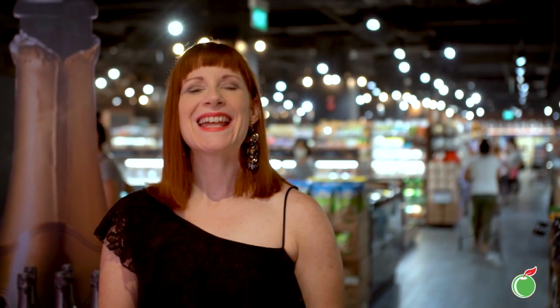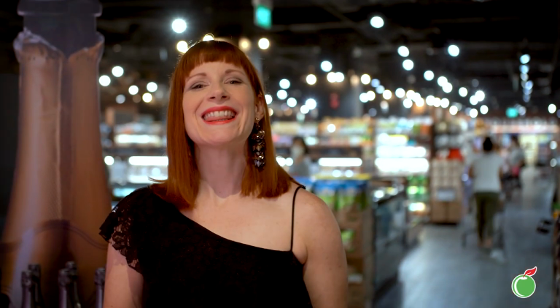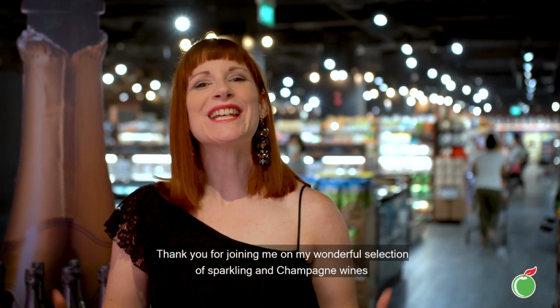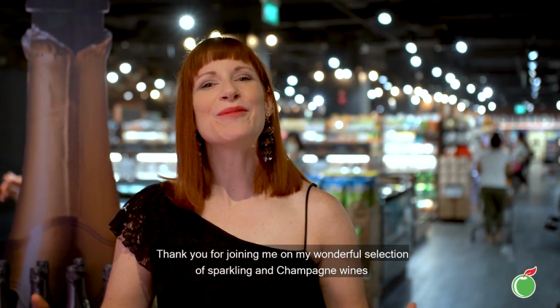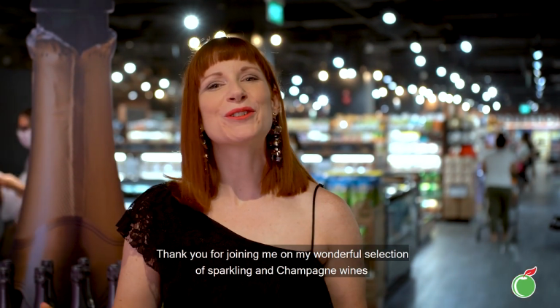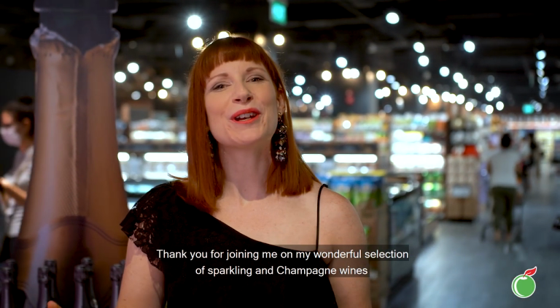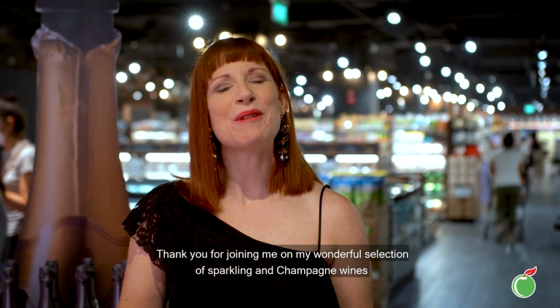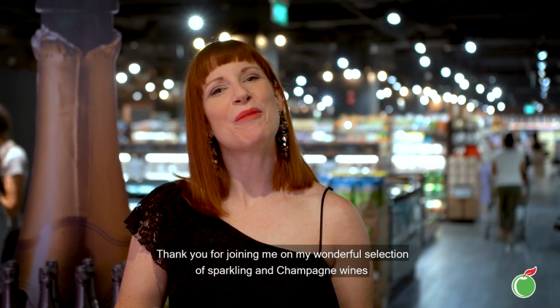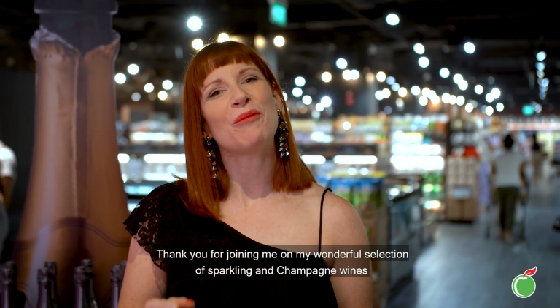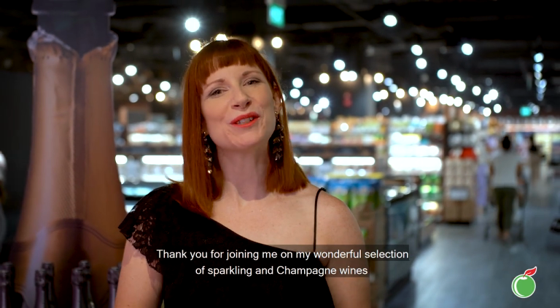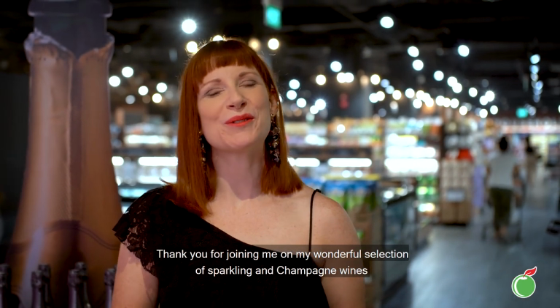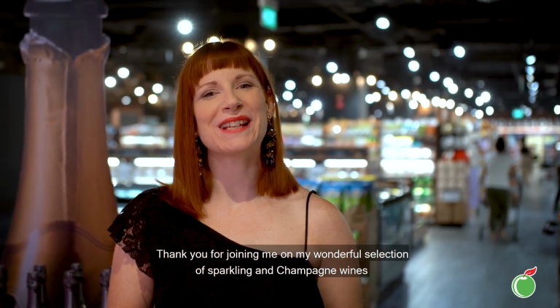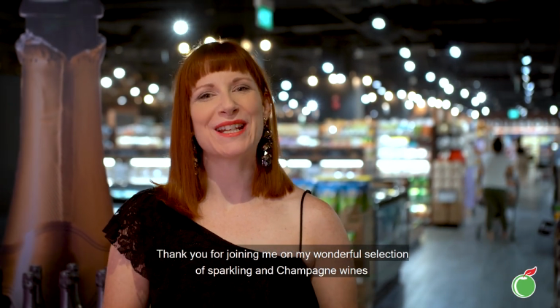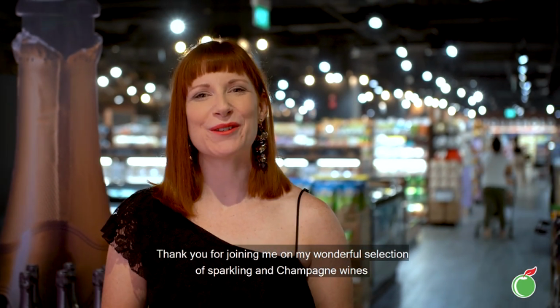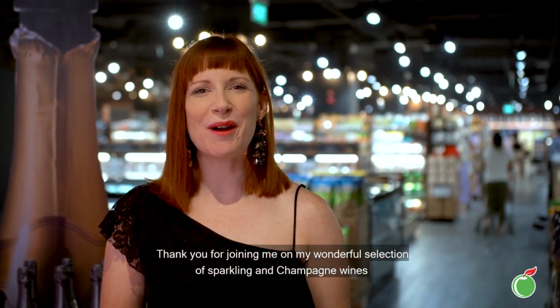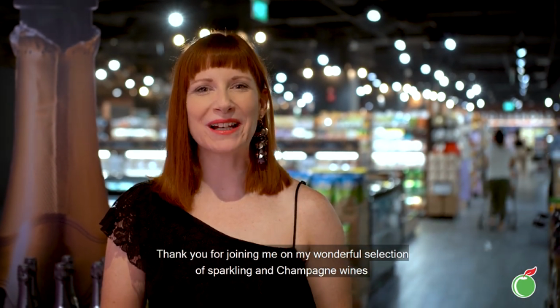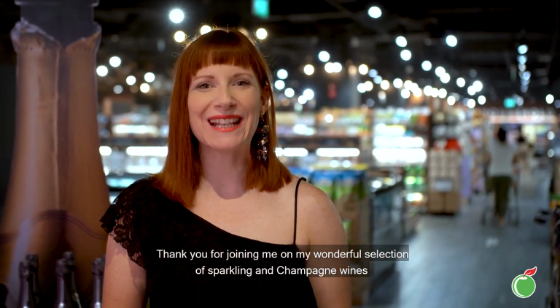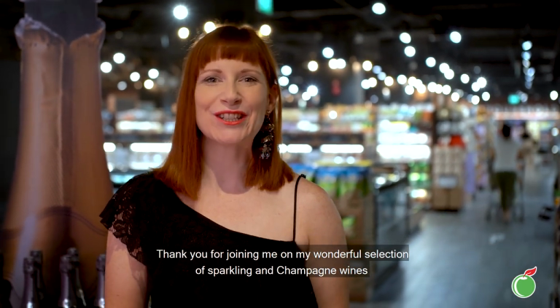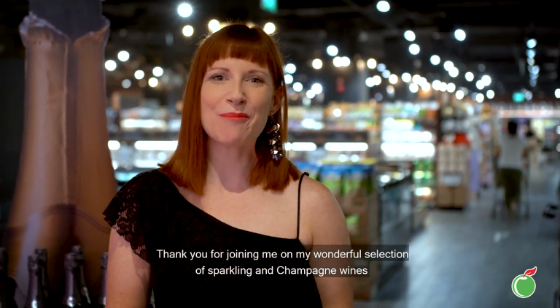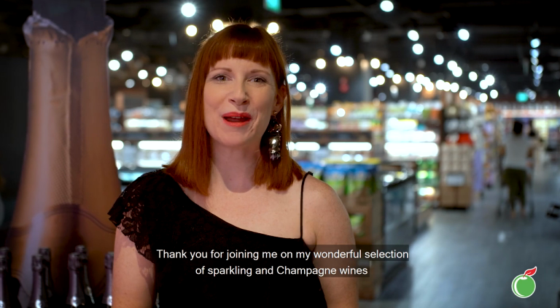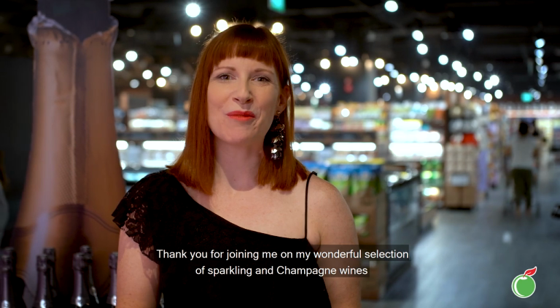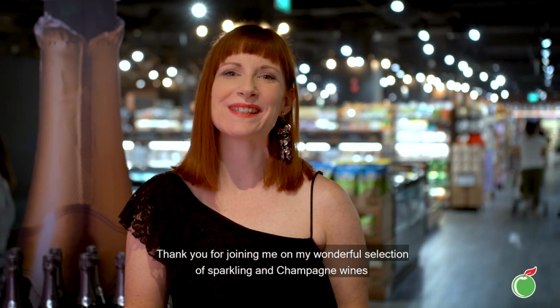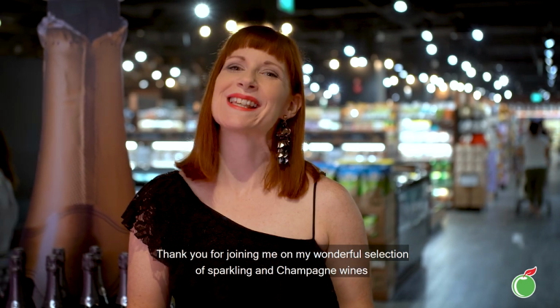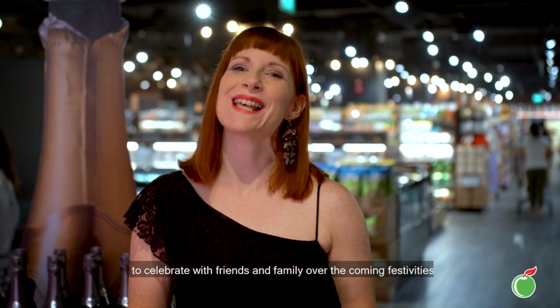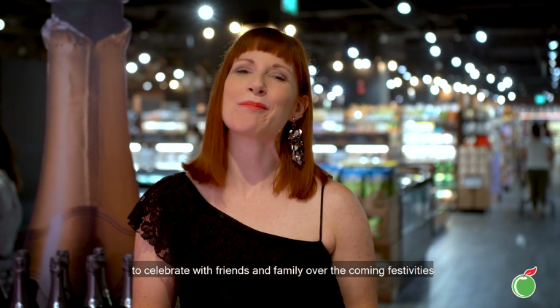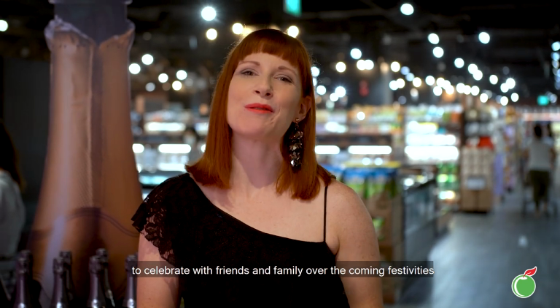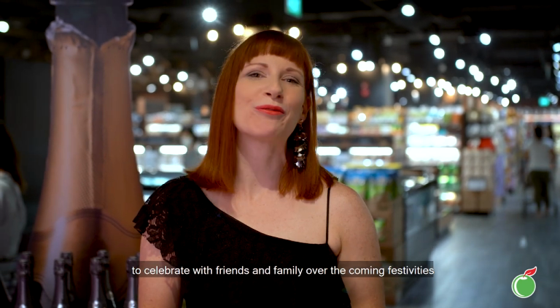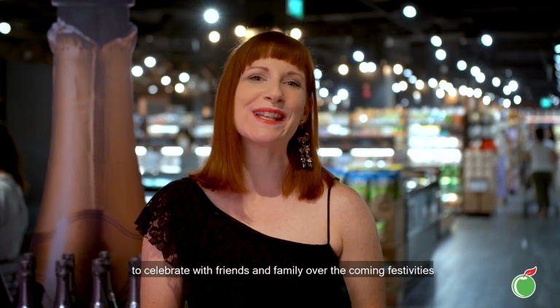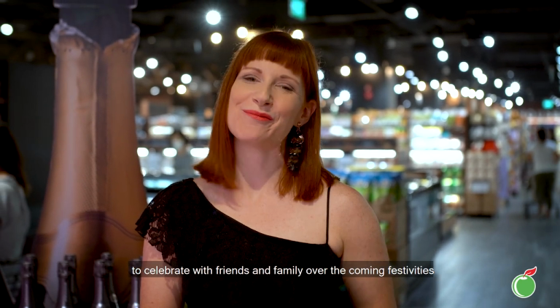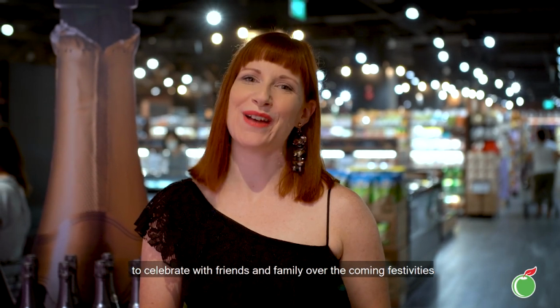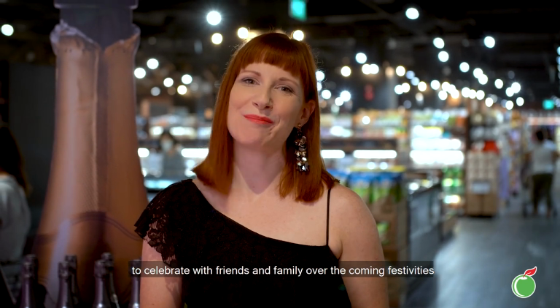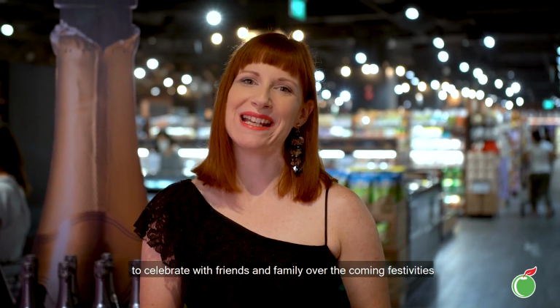Thank you for joining me with my wonderful selection of sparkling and champagne wines to celebrate with friends and family over the coming festivities and help you sparkle your way into 2021.